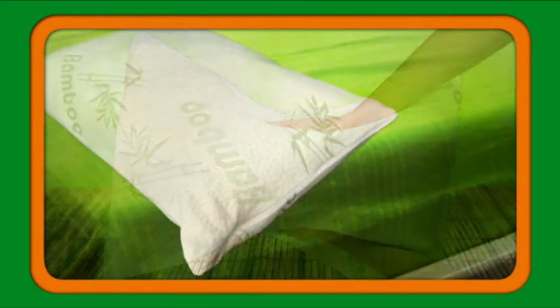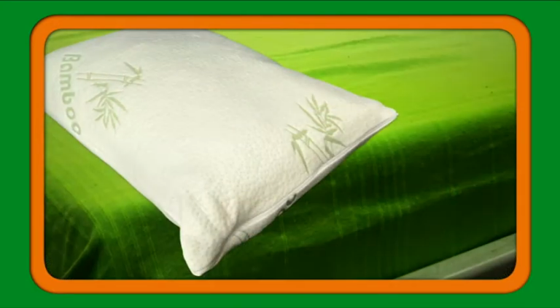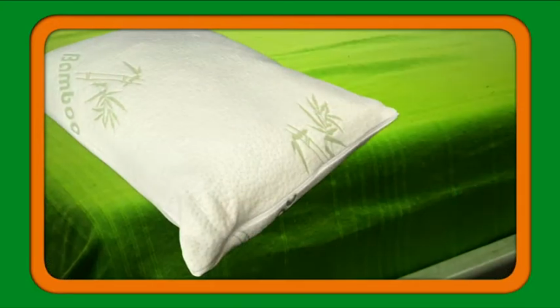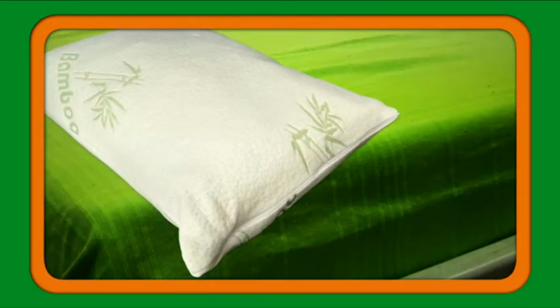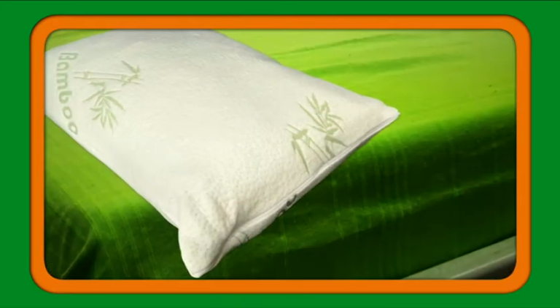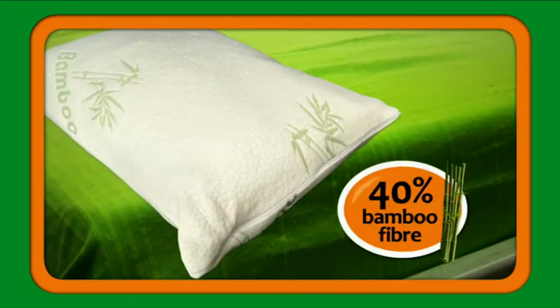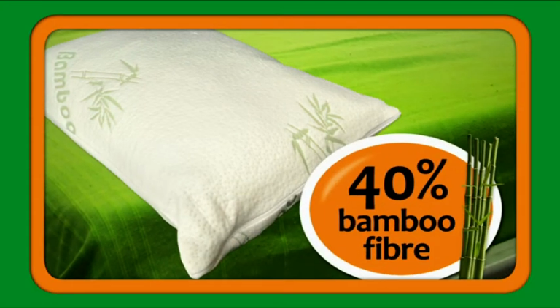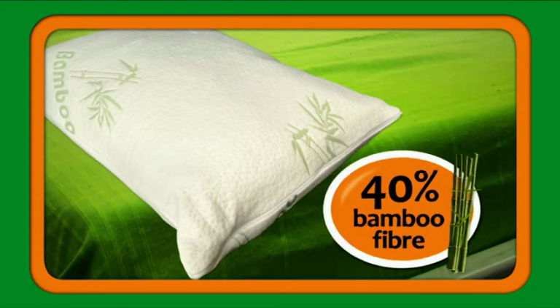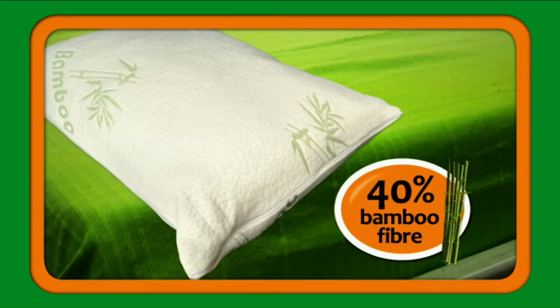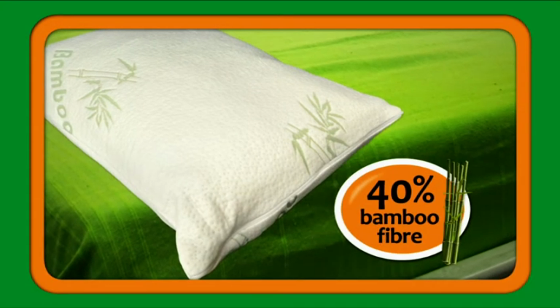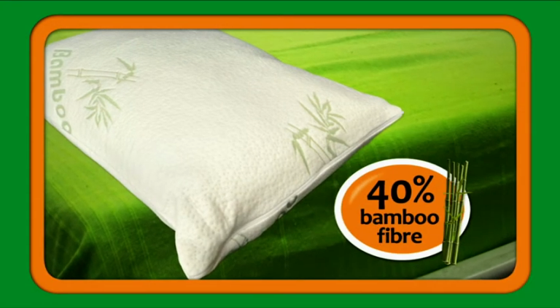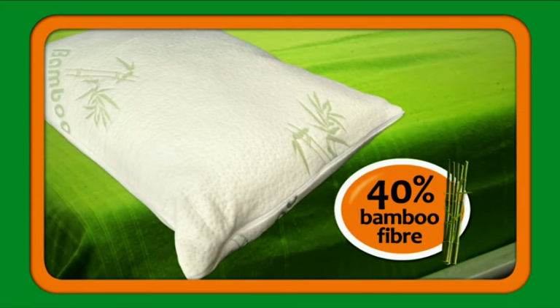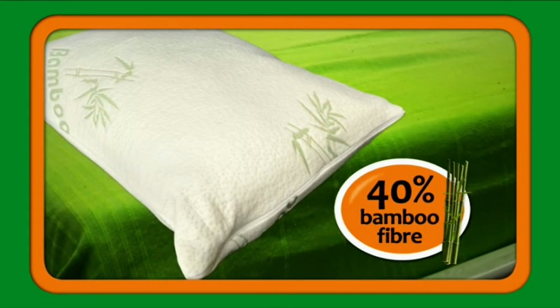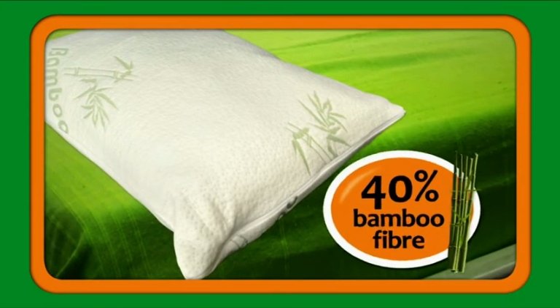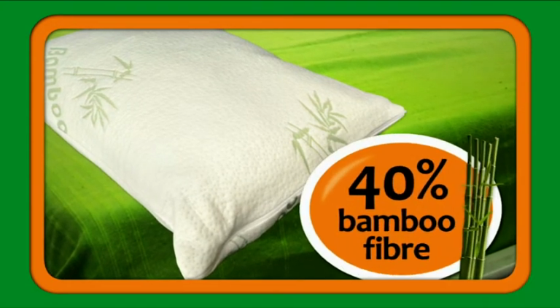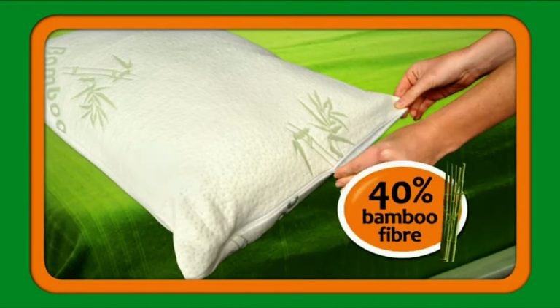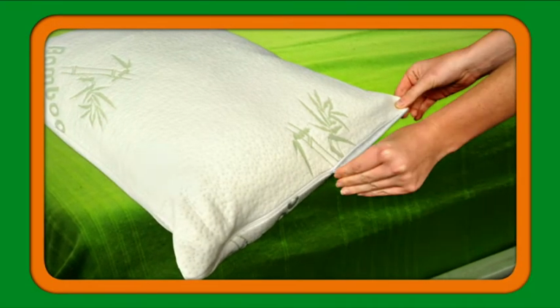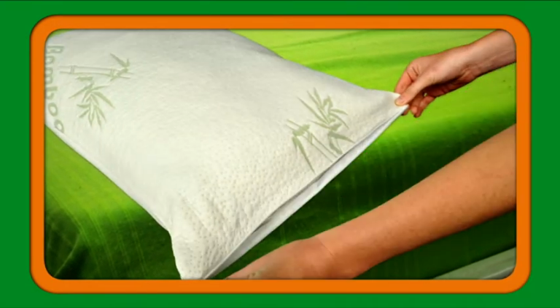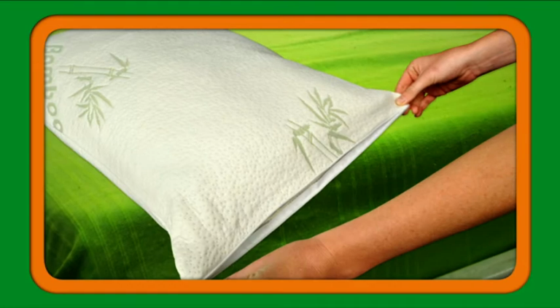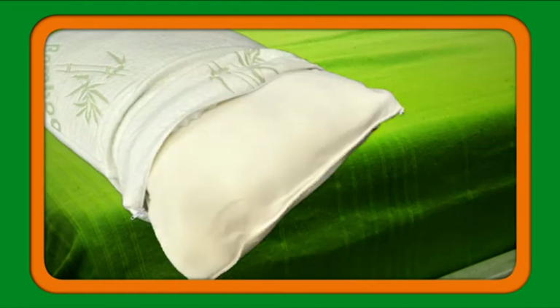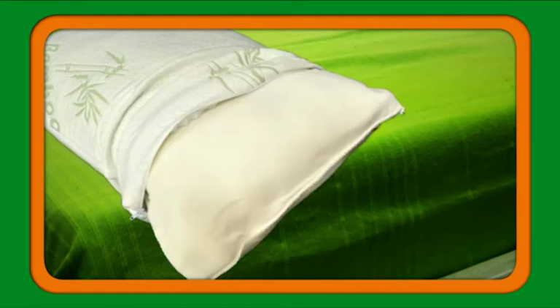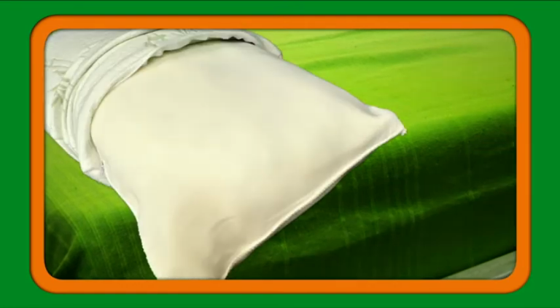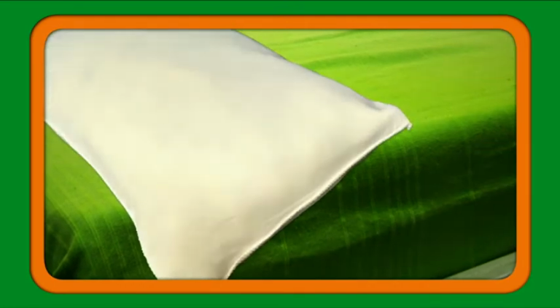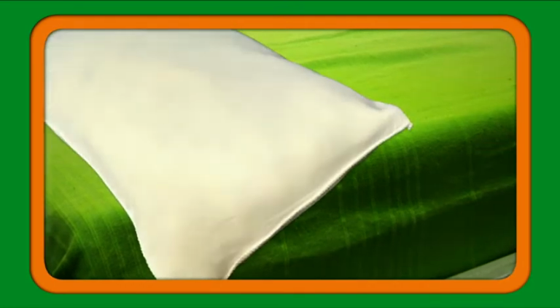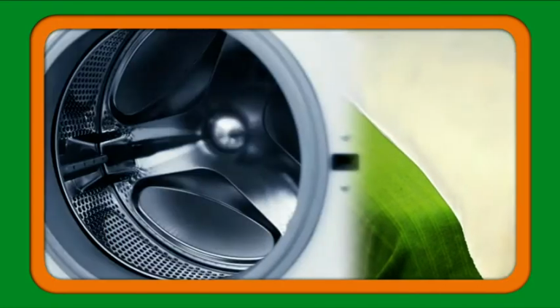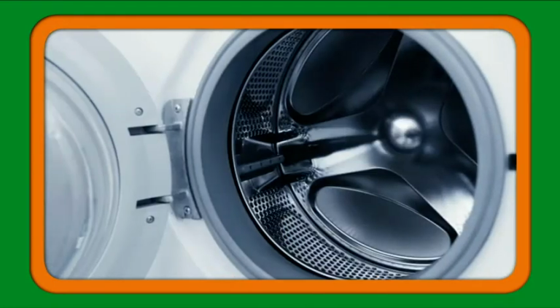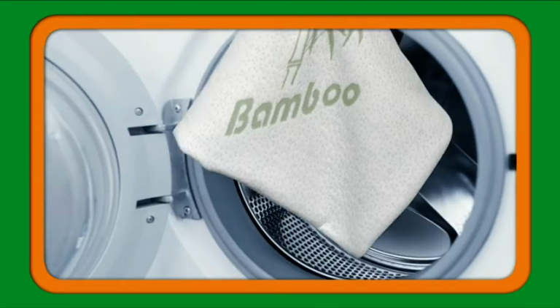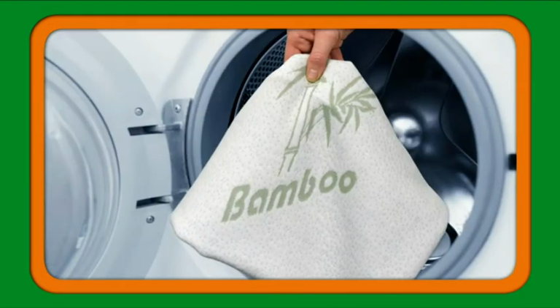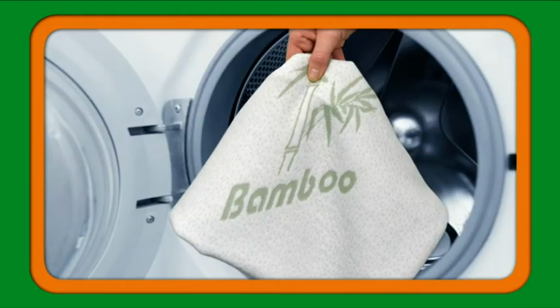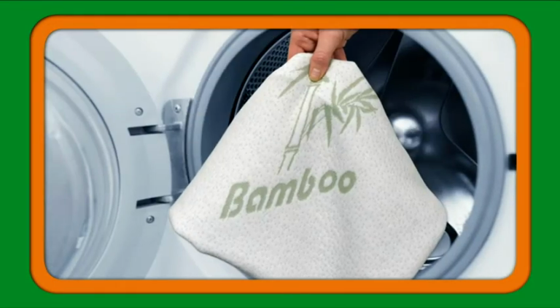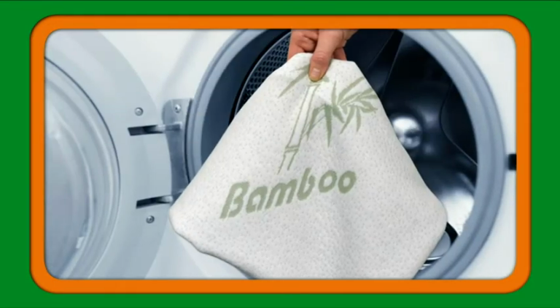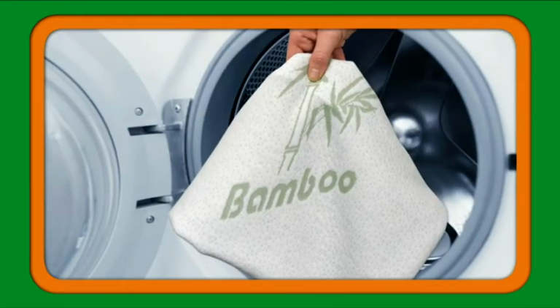The memory foam pillow has a removable cover that is made from 40% bamboo fibre, and it's so easy to remove. It makes cleaning a cinch.